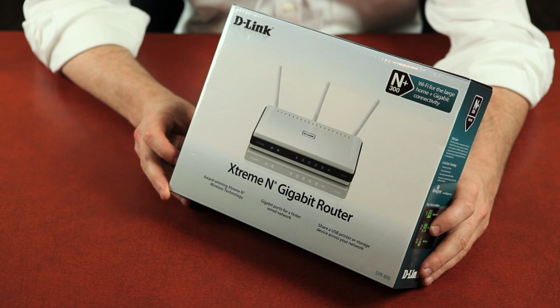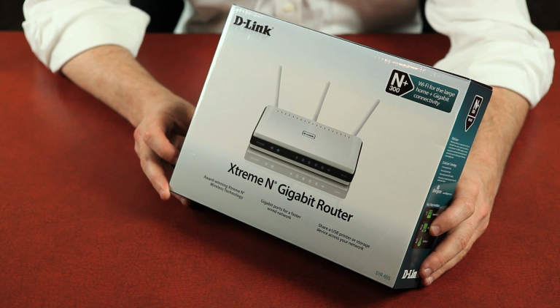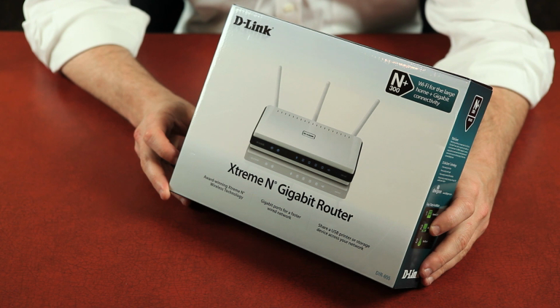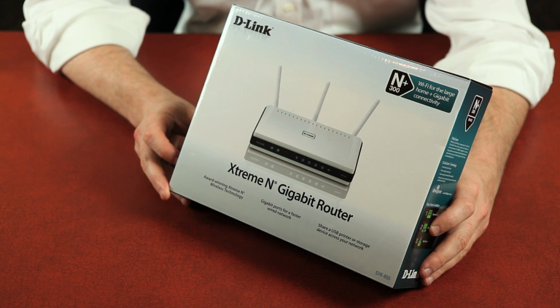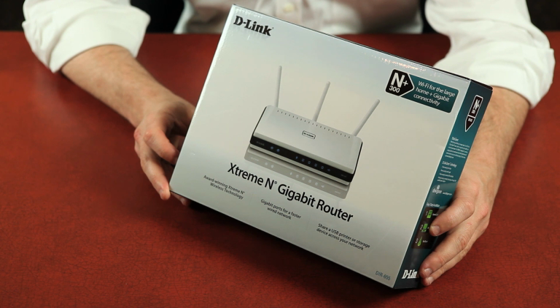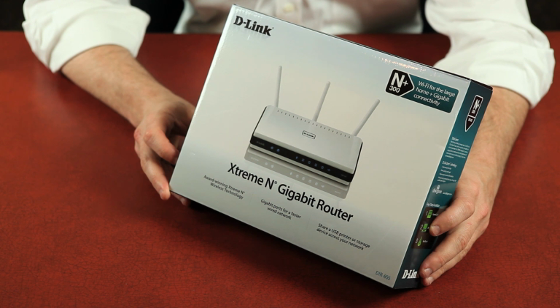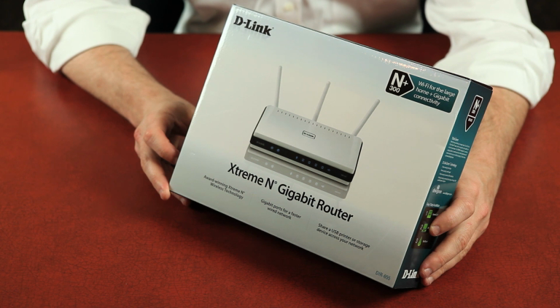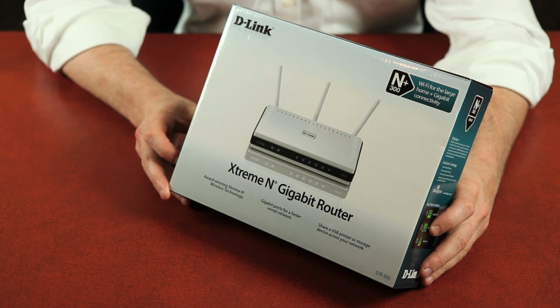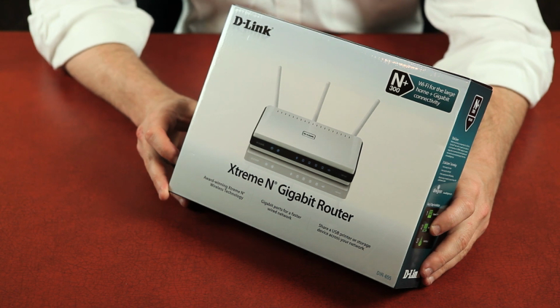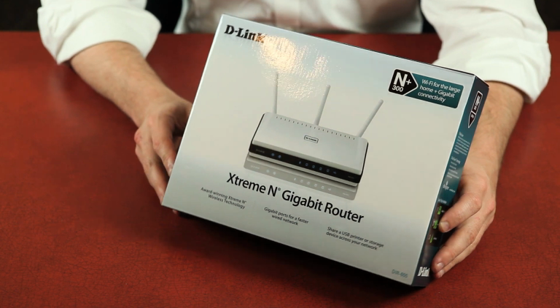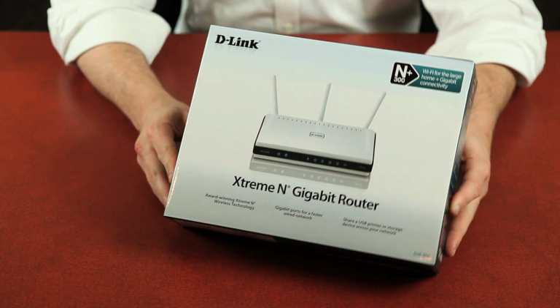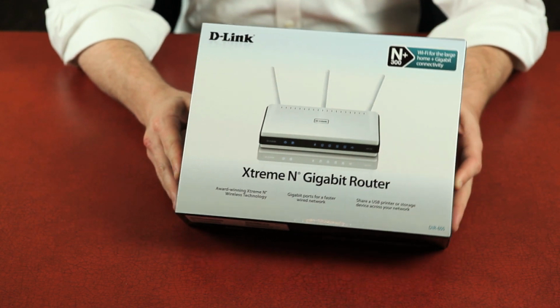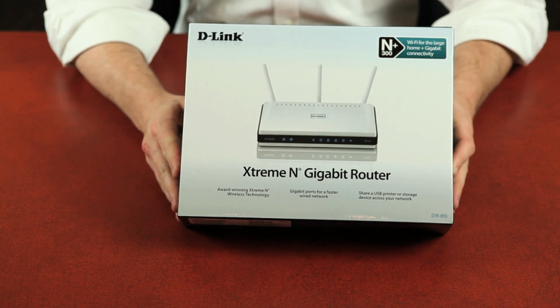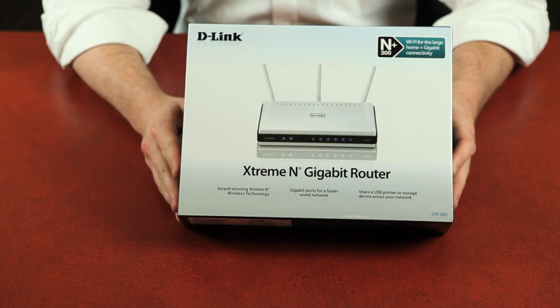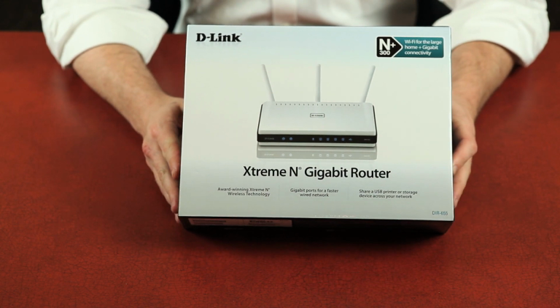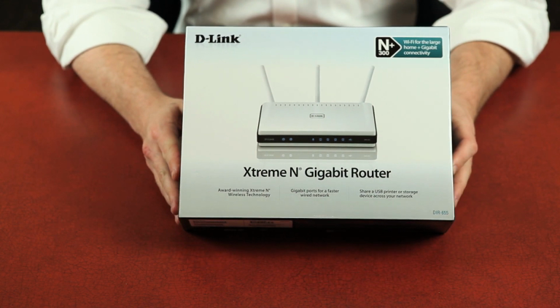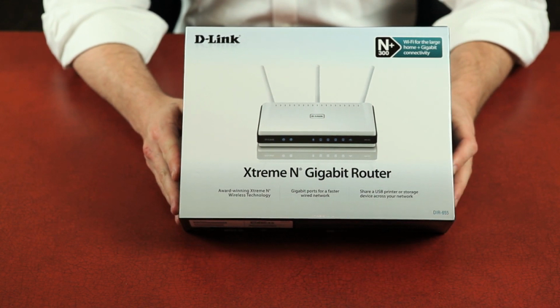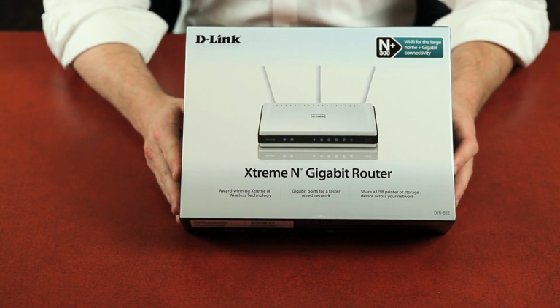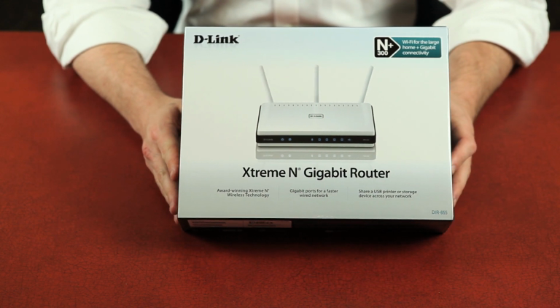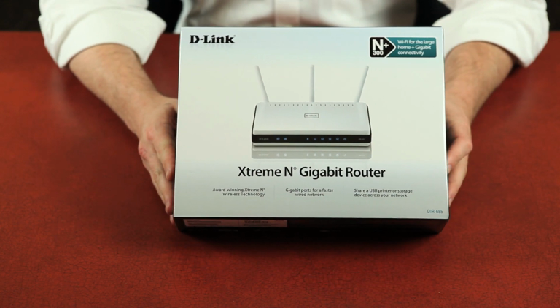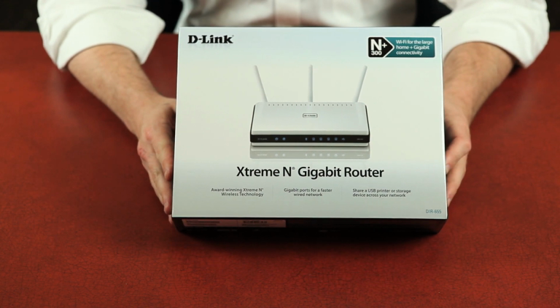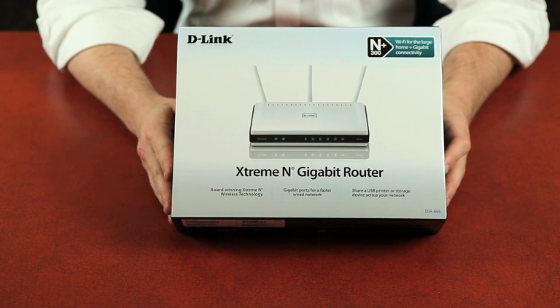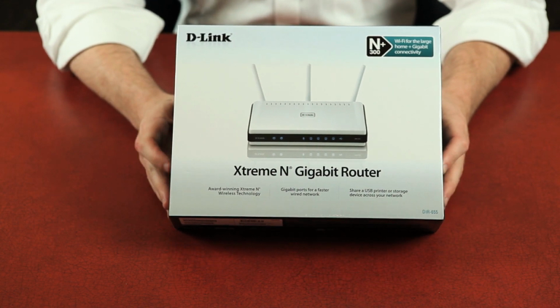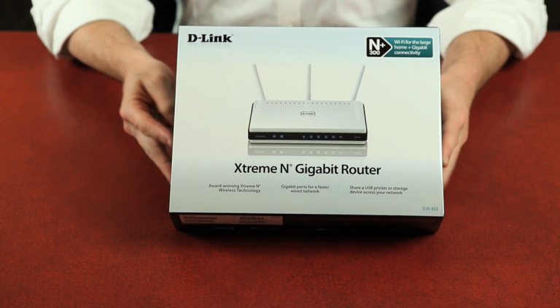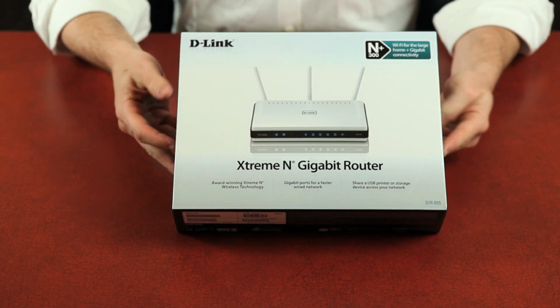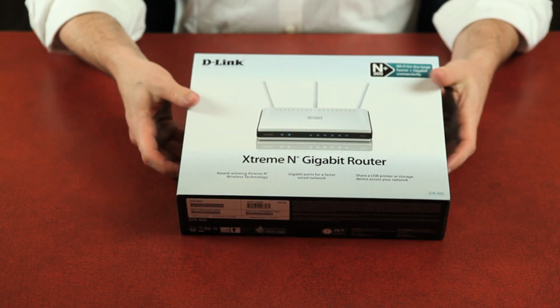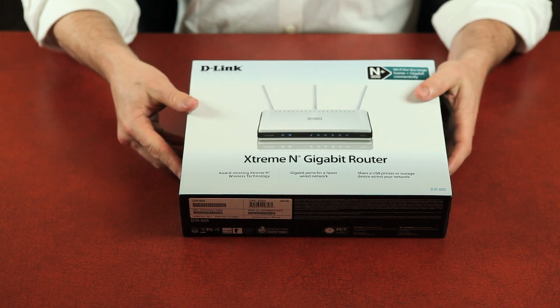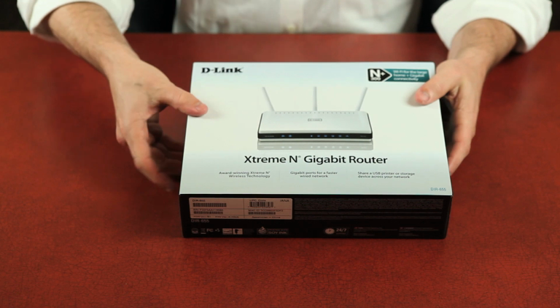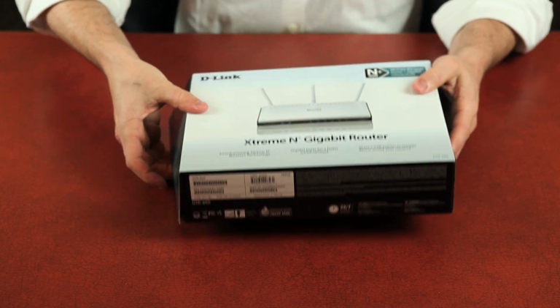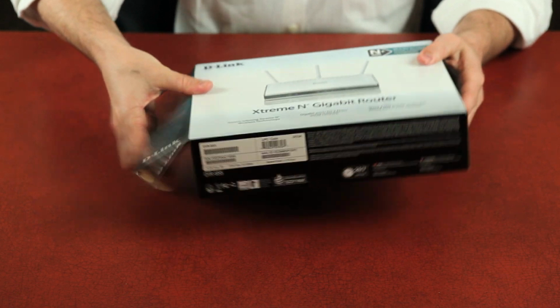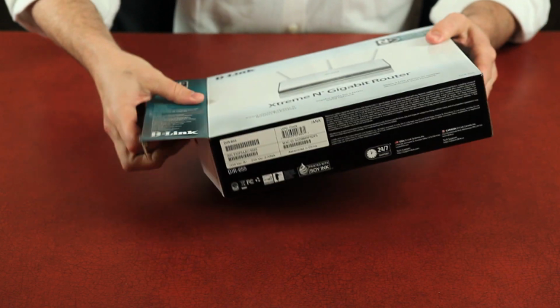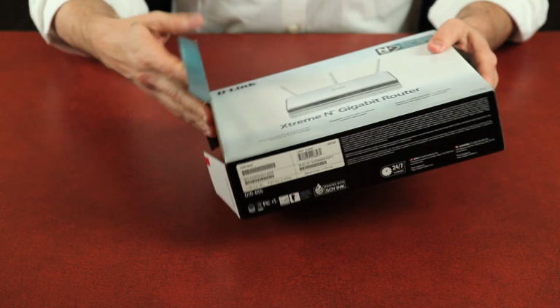D-Link's Xtreme N Gigabit Router, also known as the DIR-655.